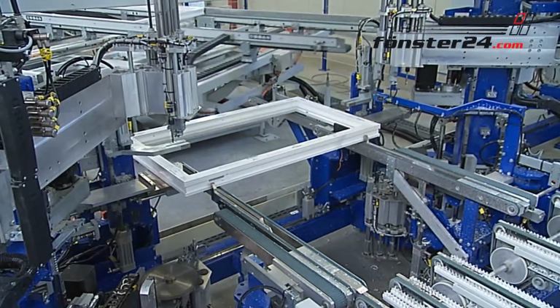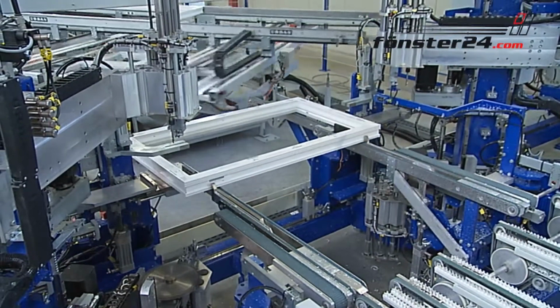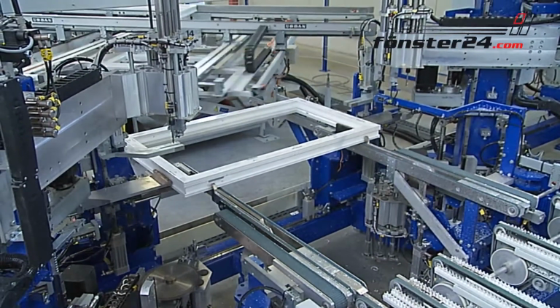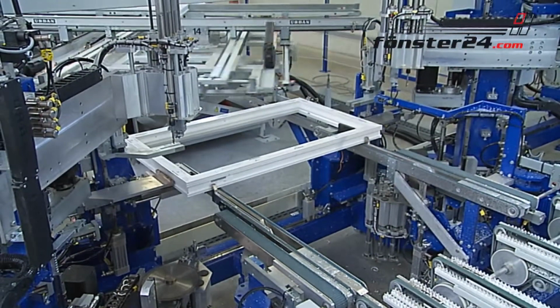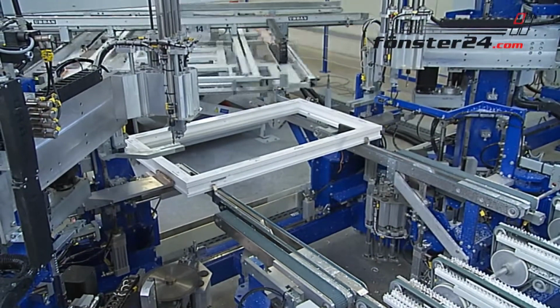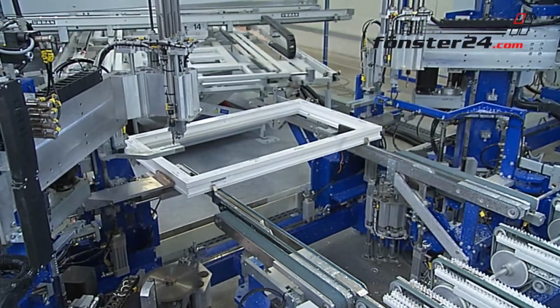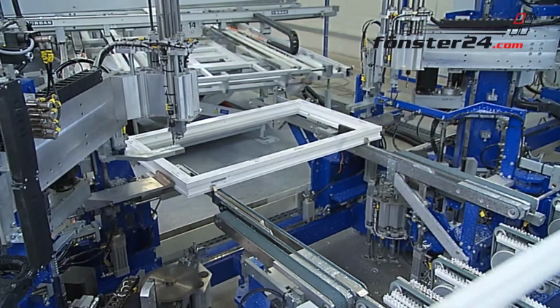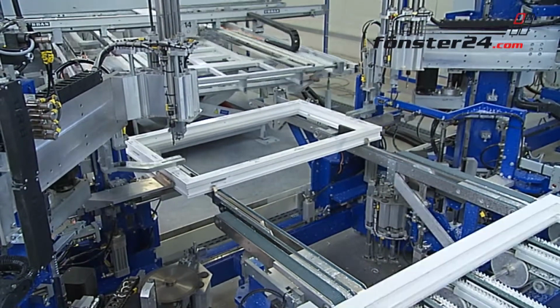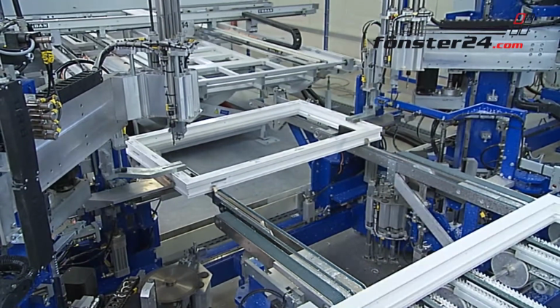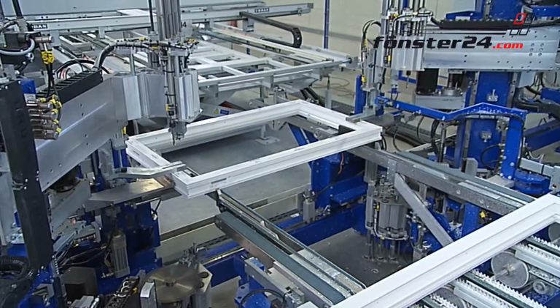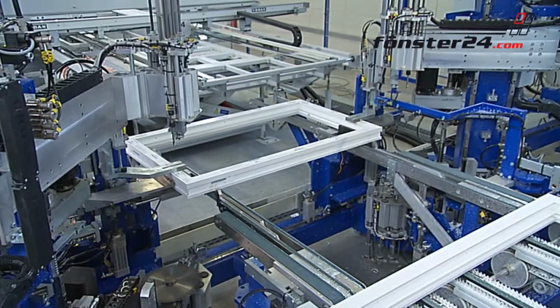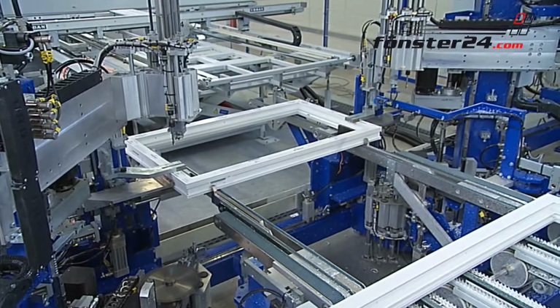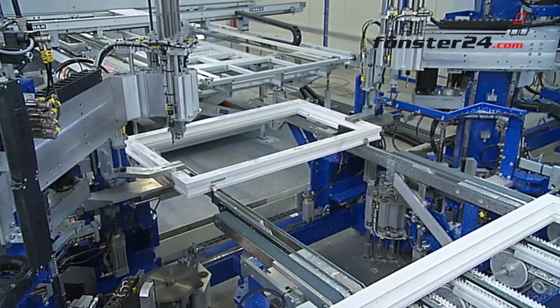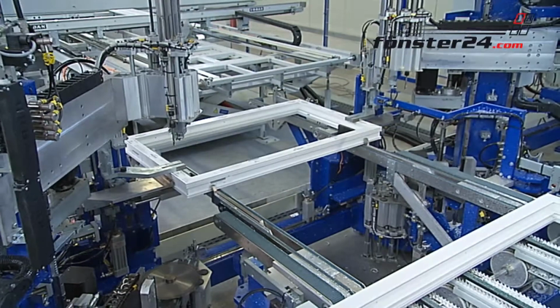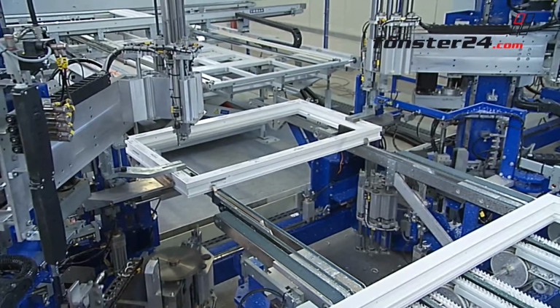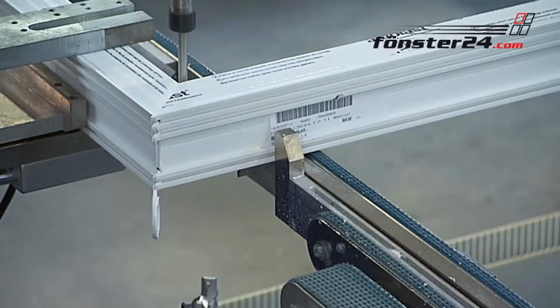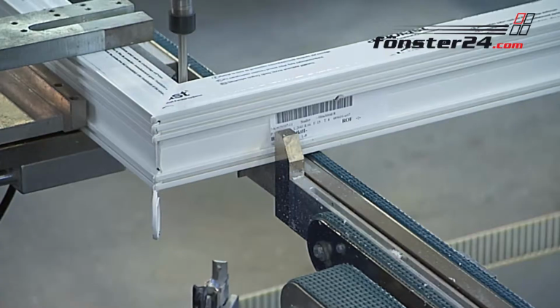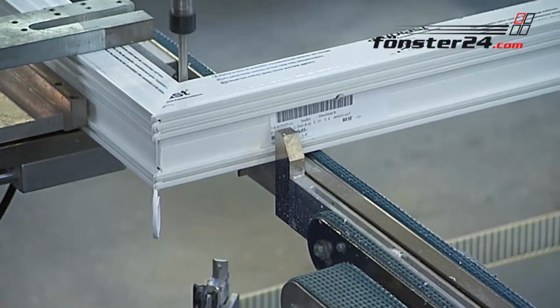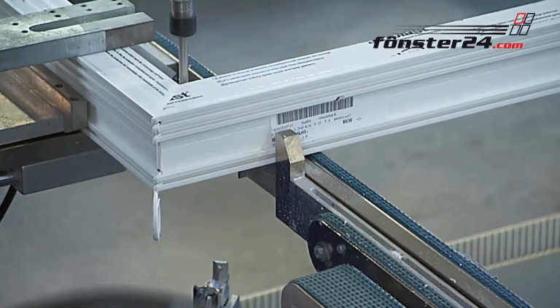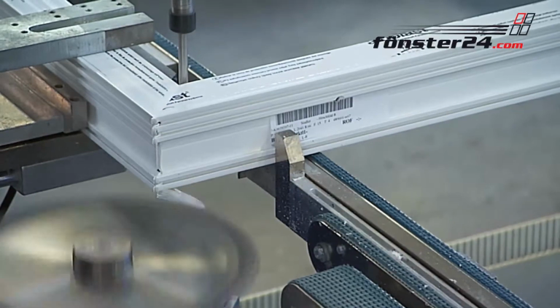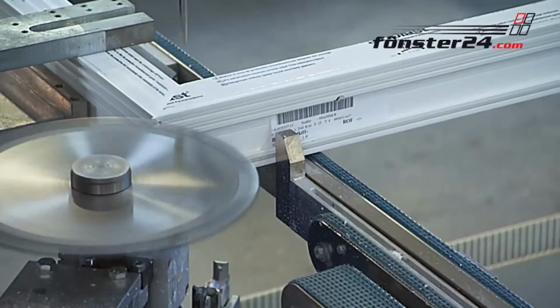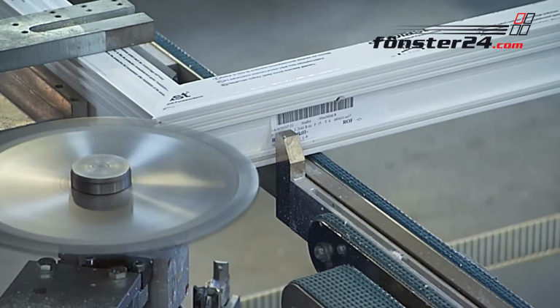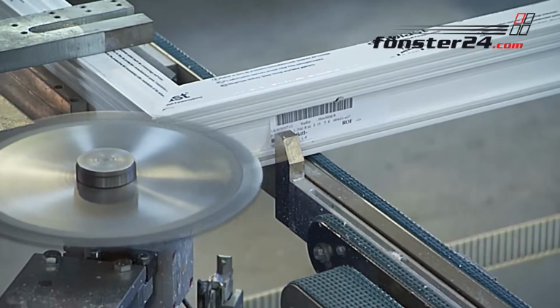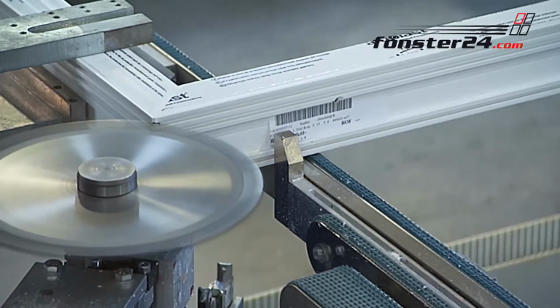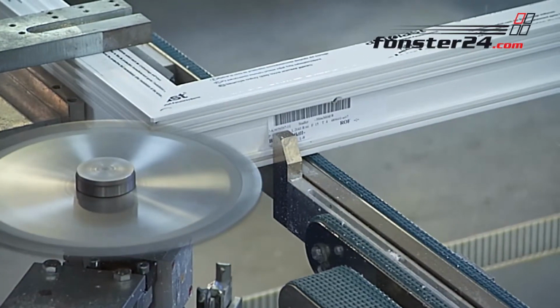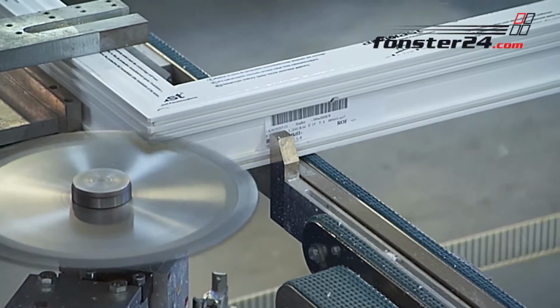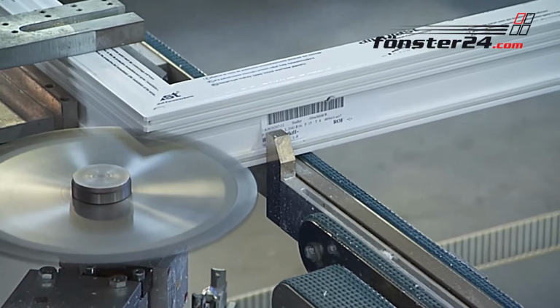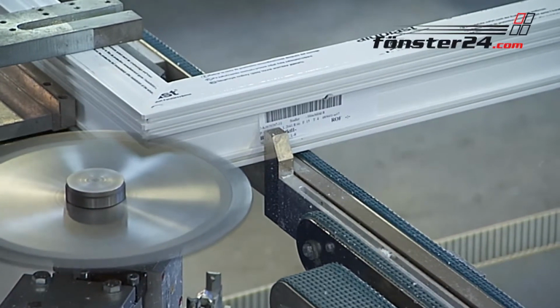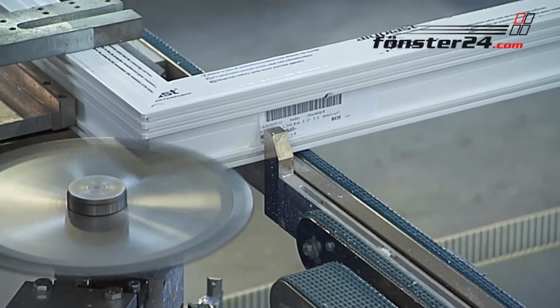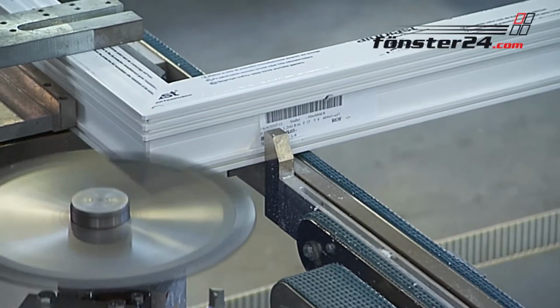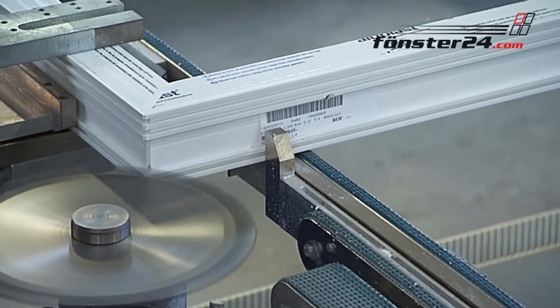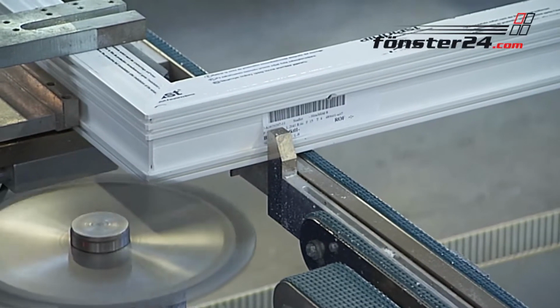The burrs resulting from the bonding process are removed by a machine, adding to the high-quality look of the windows.